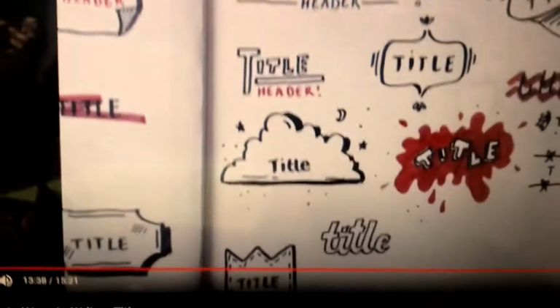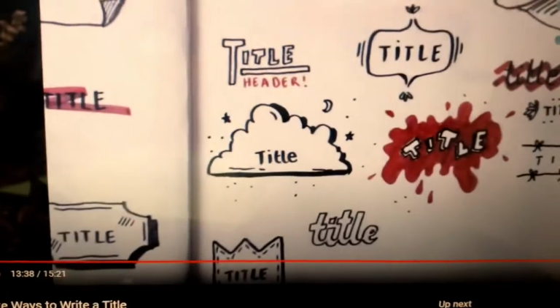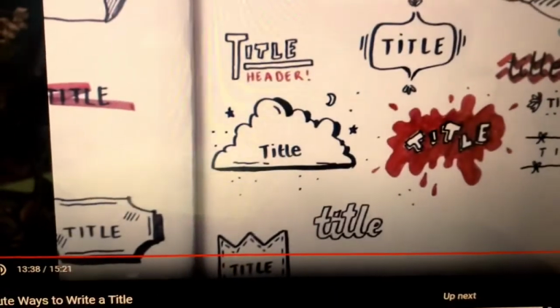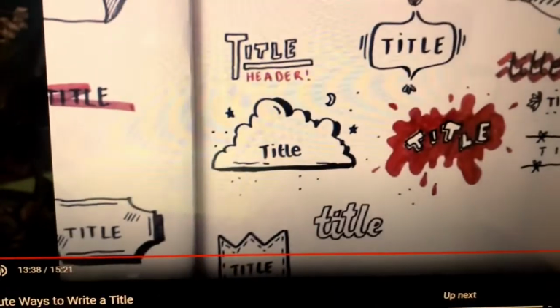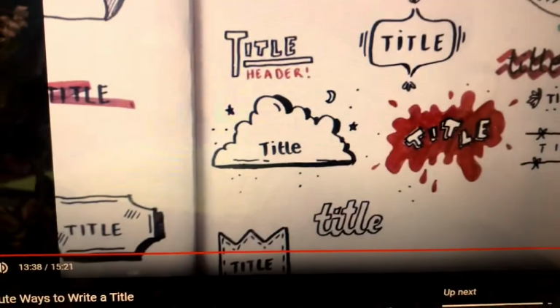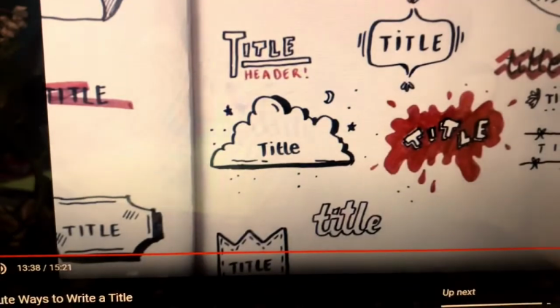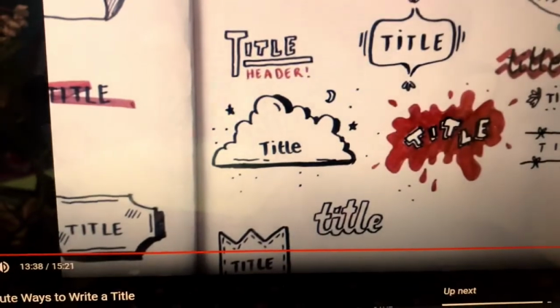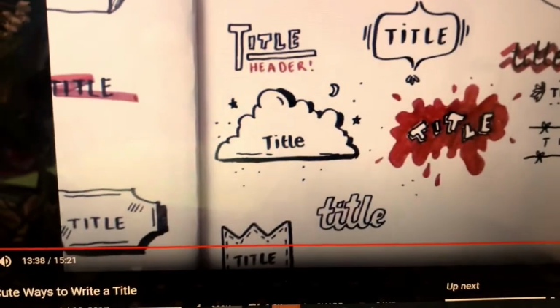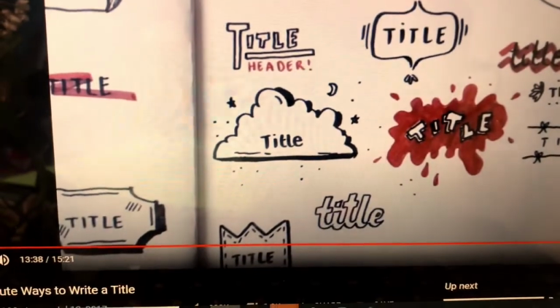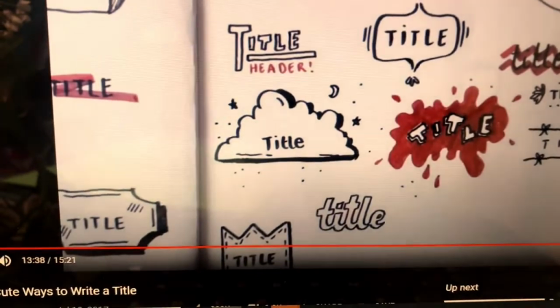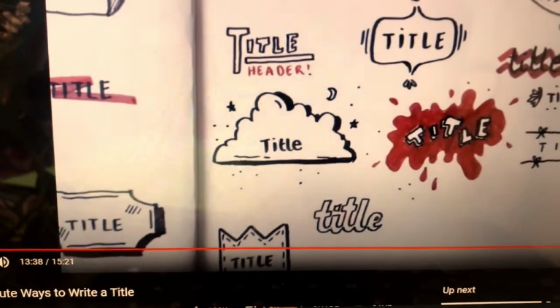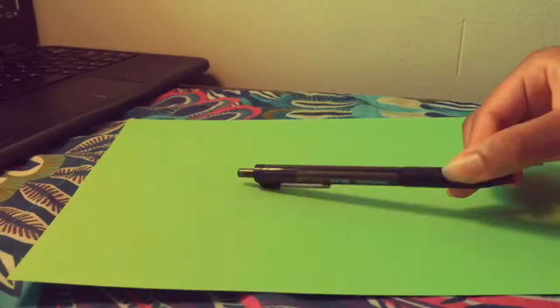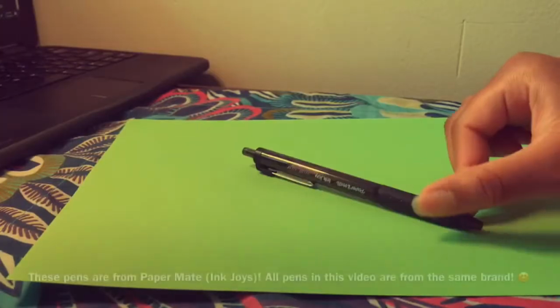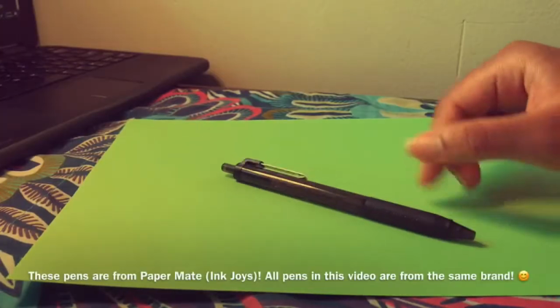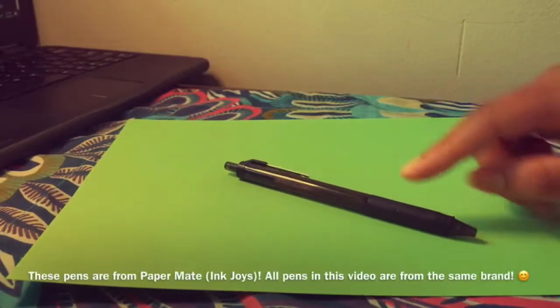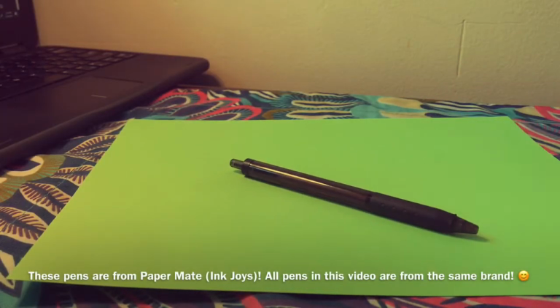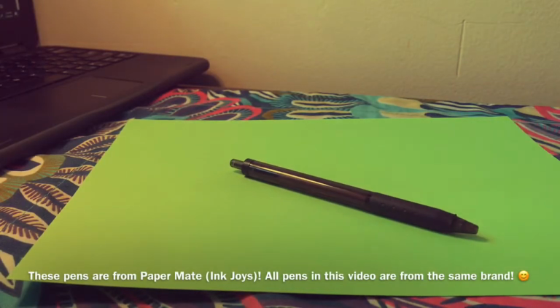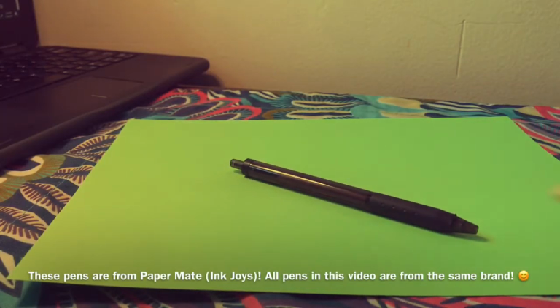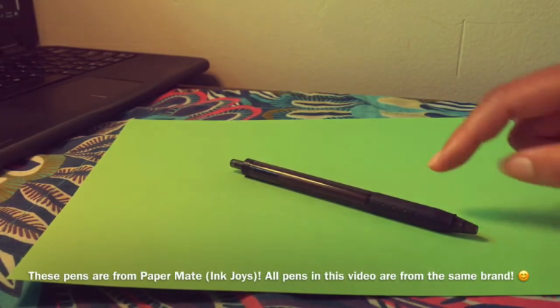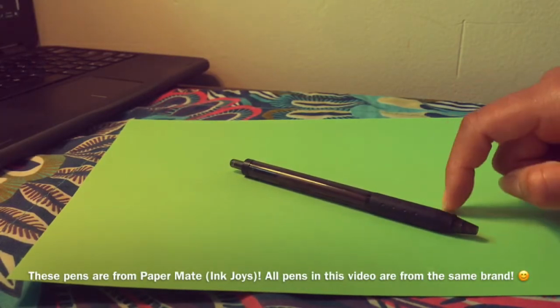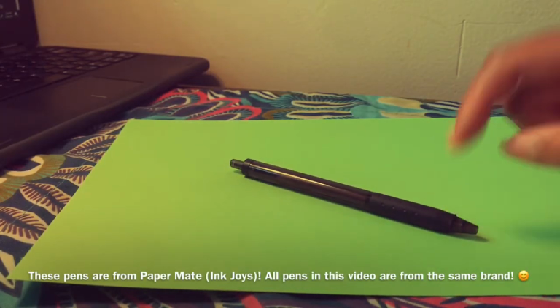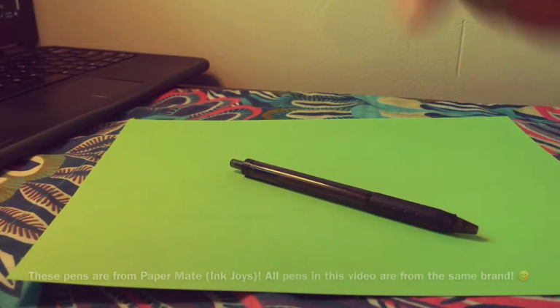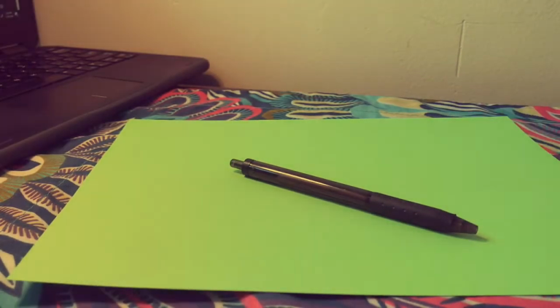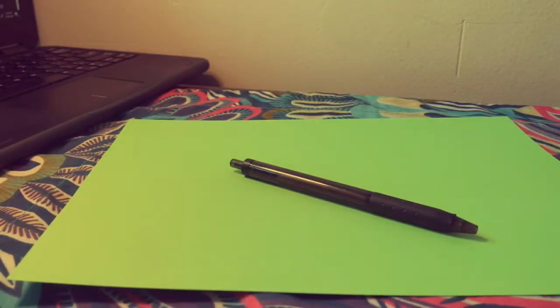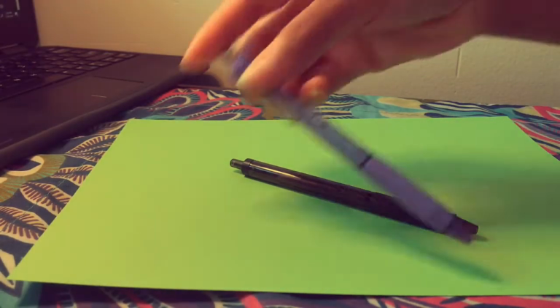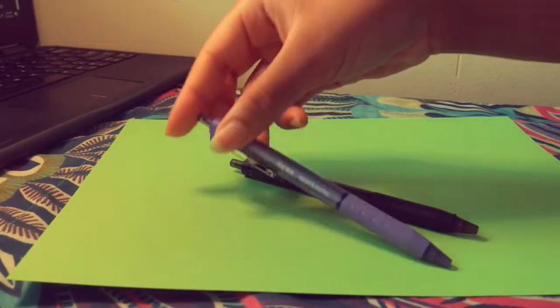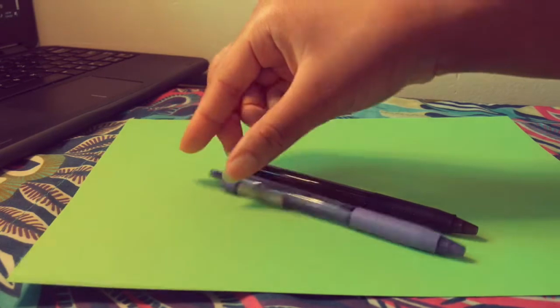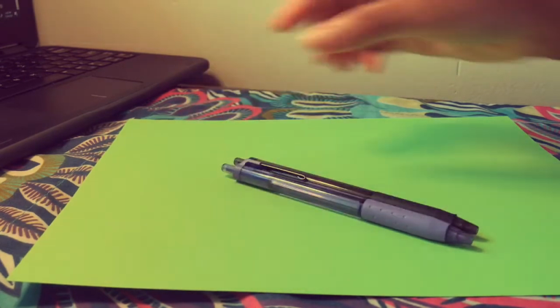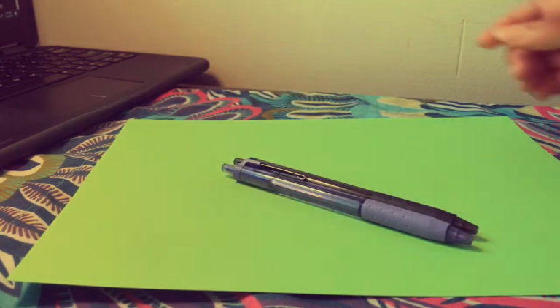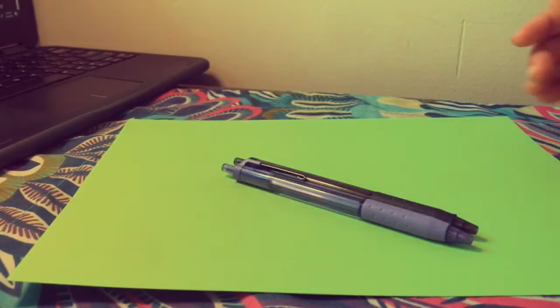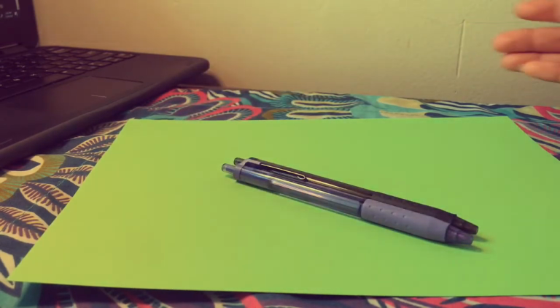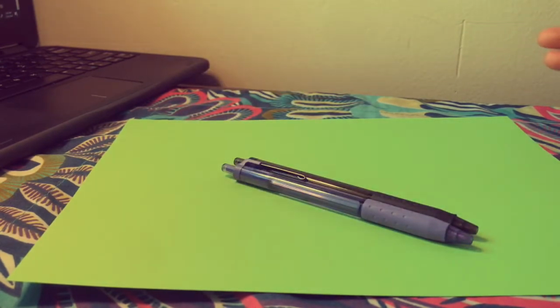I want to do the cloud one for the banner. I'm going to use a black pen and a purple pen for the outline.